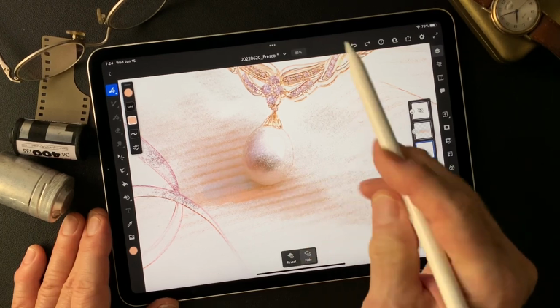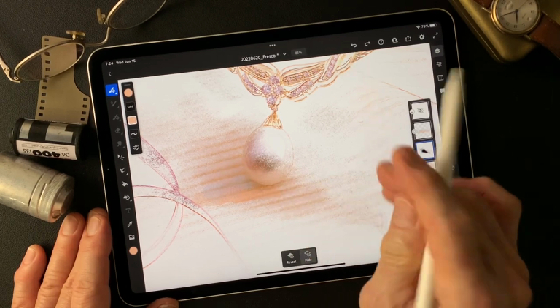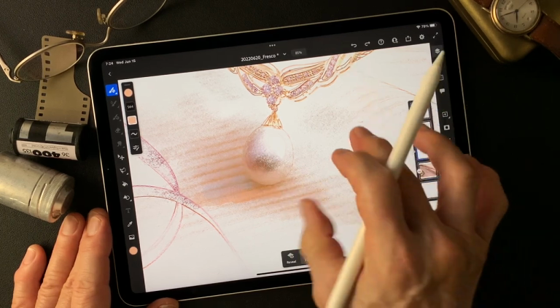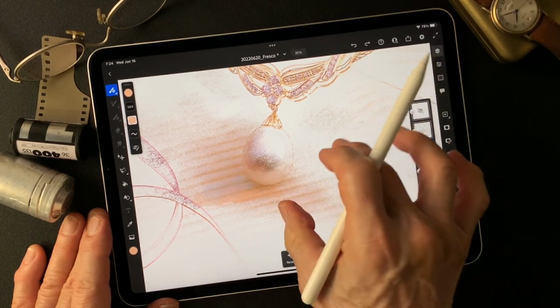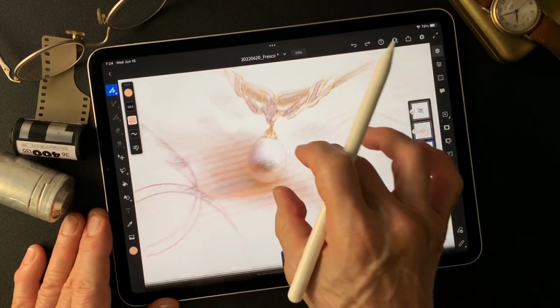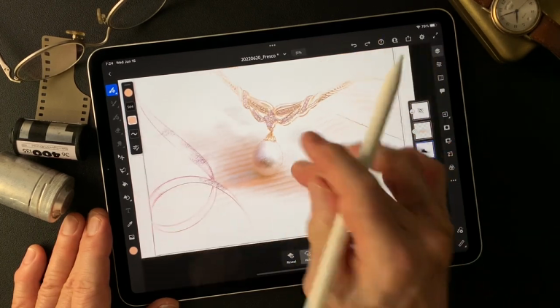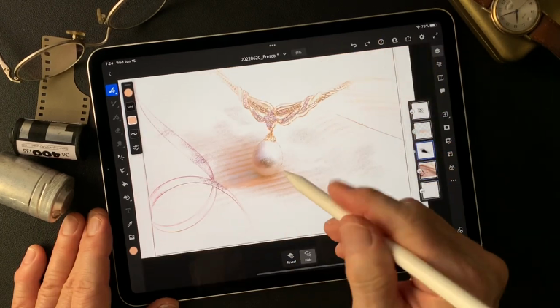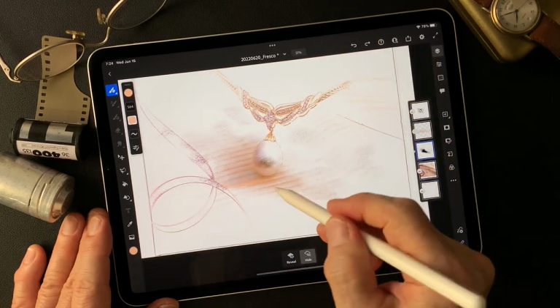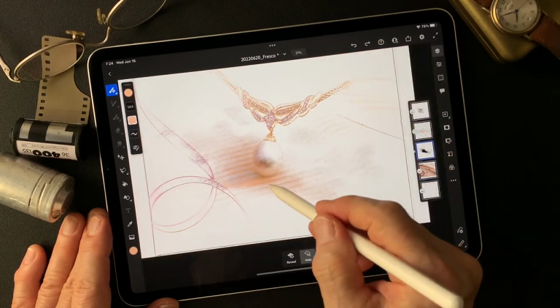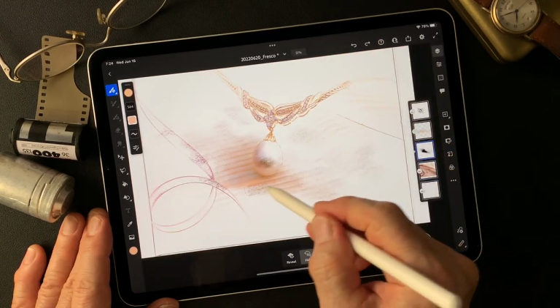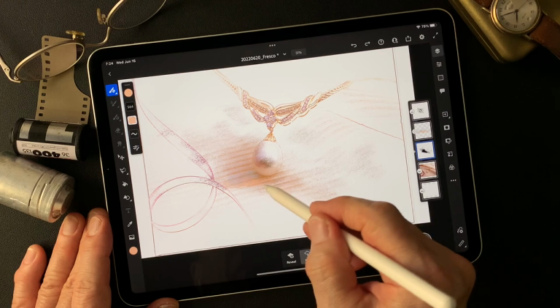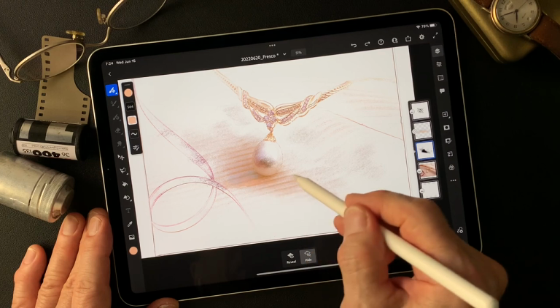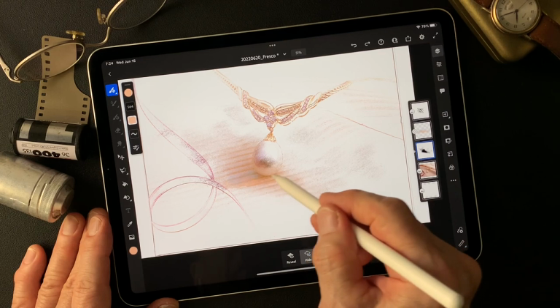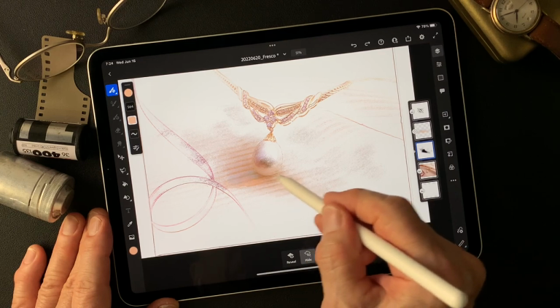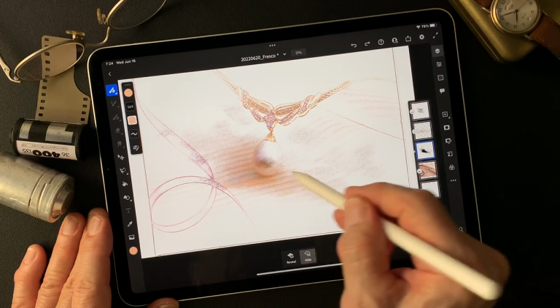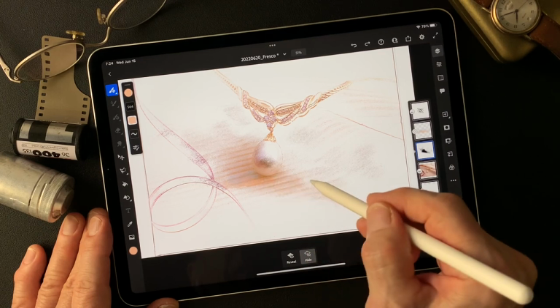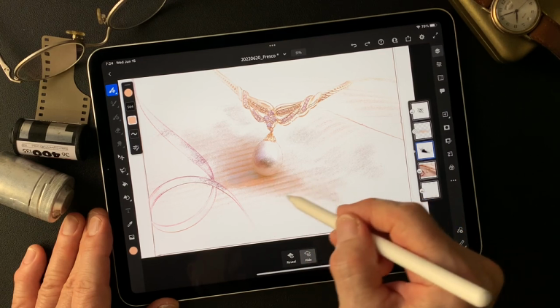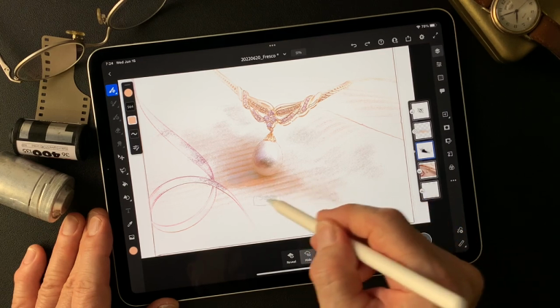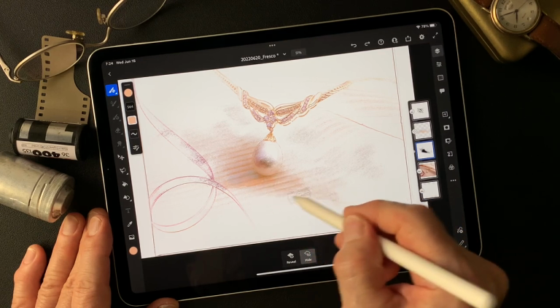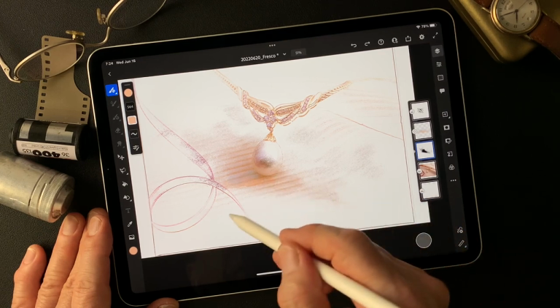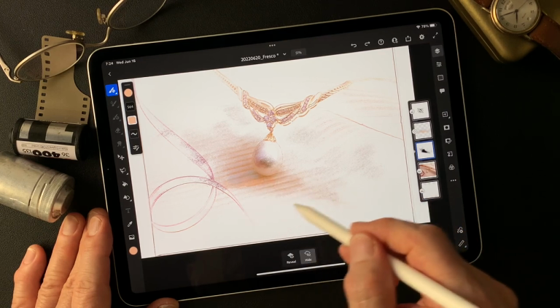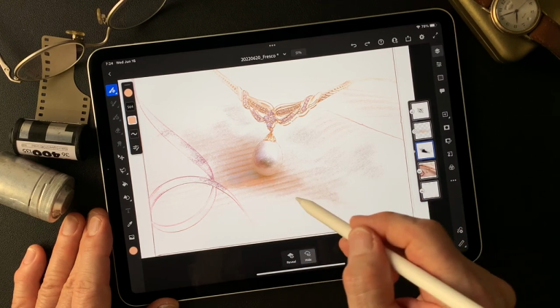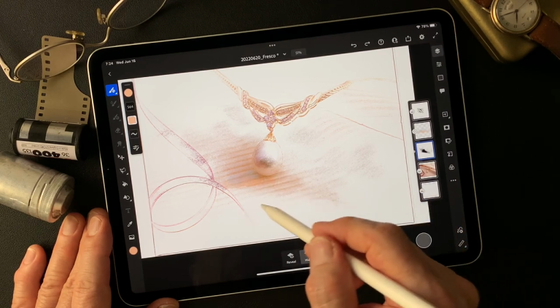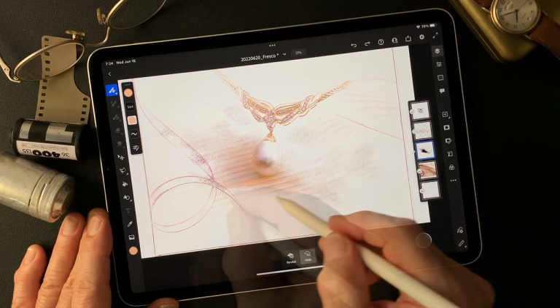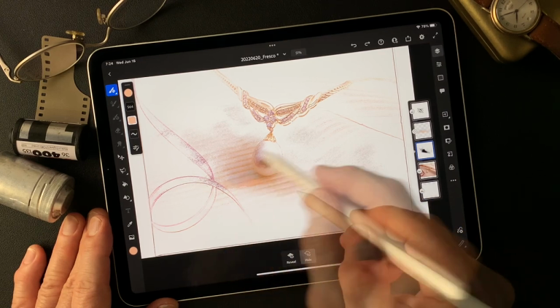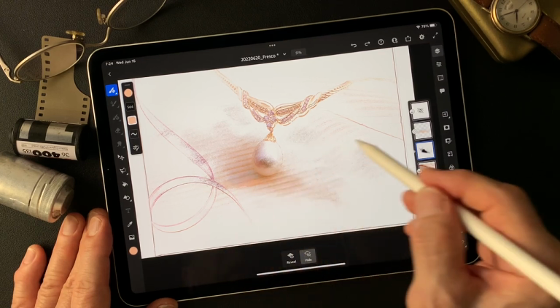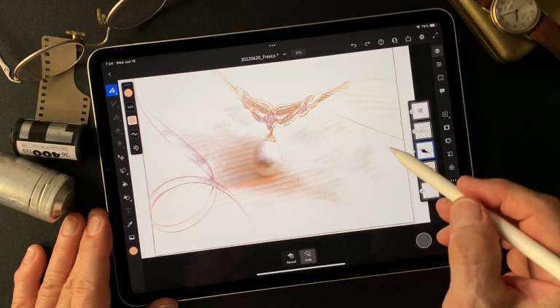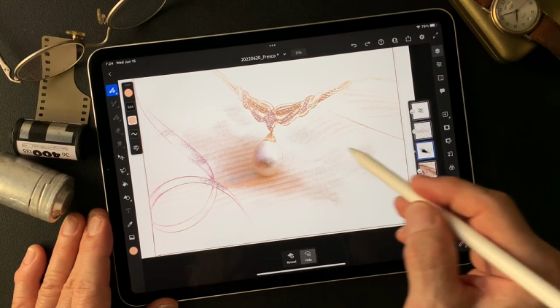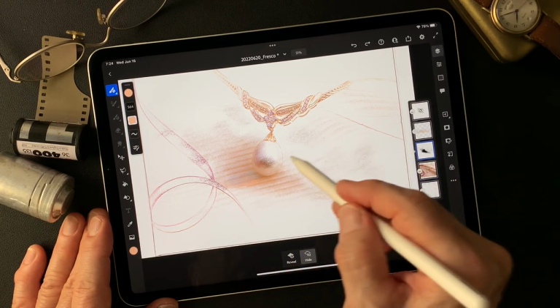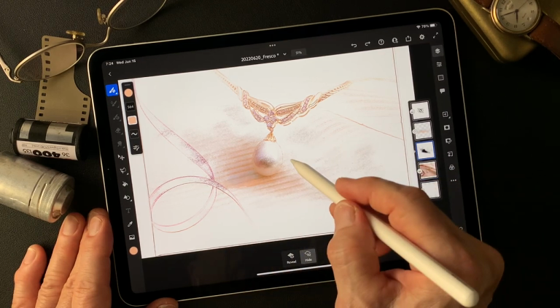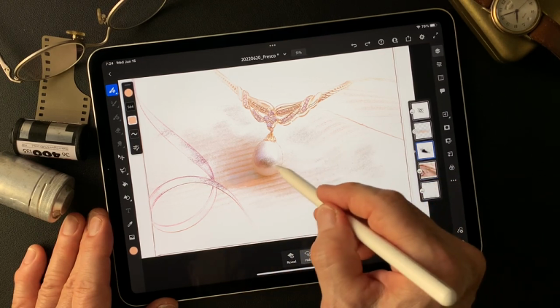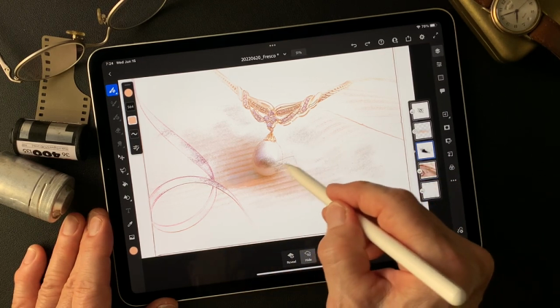I think this is going to be cool — a nice, real soft shape with some color added.